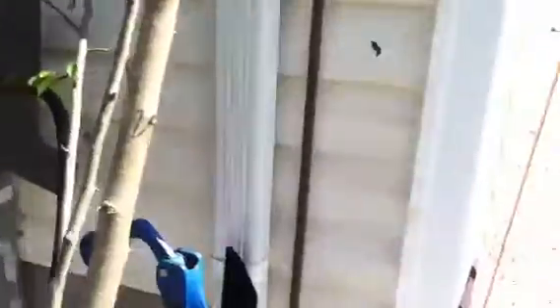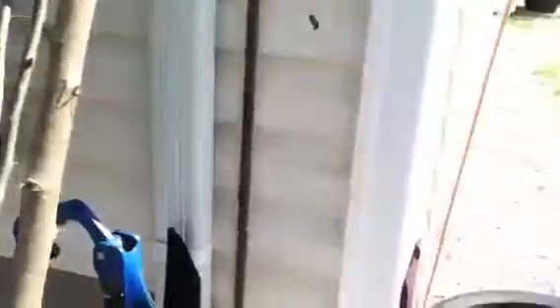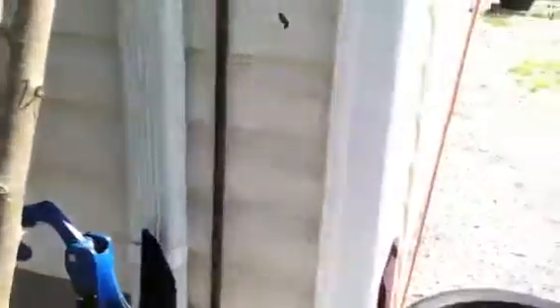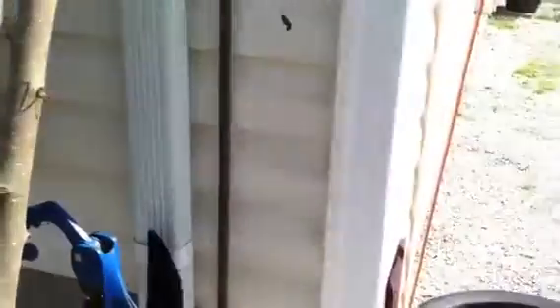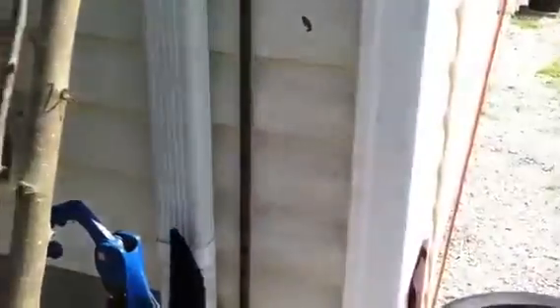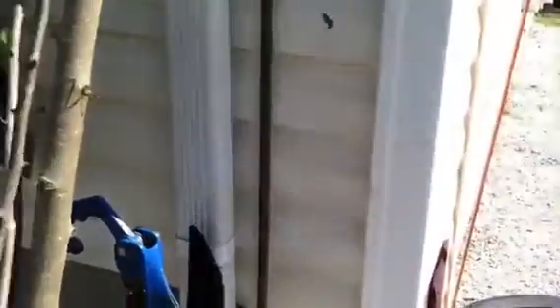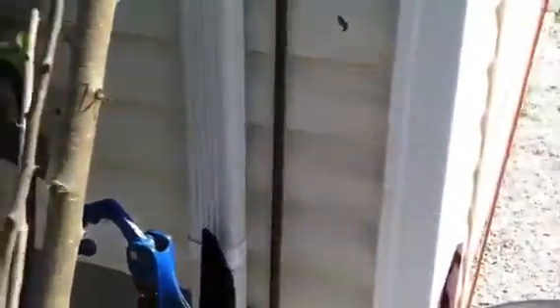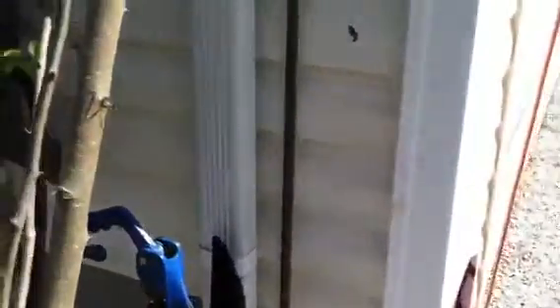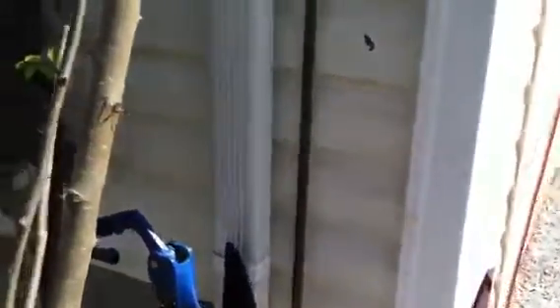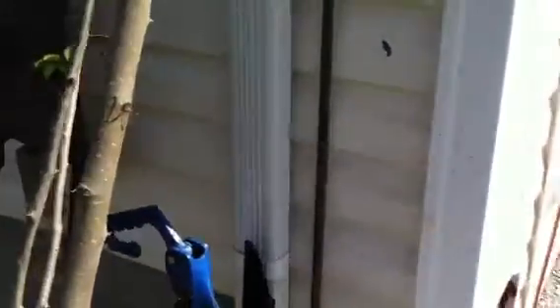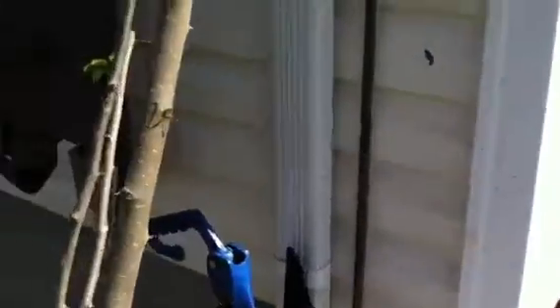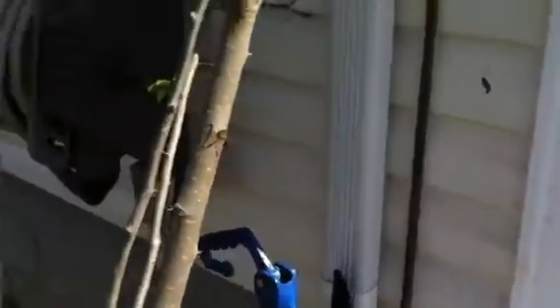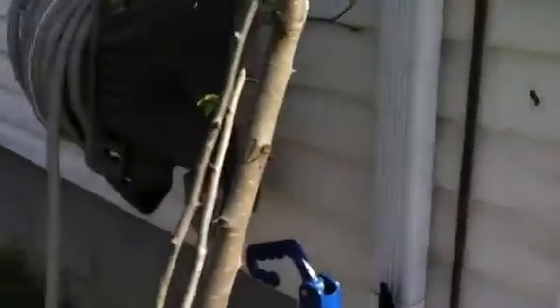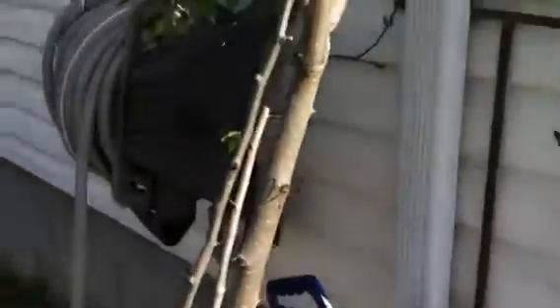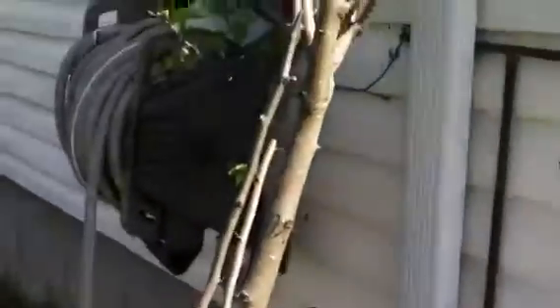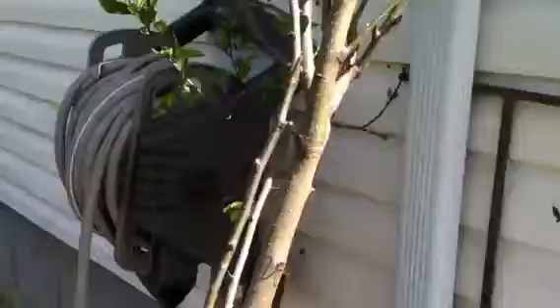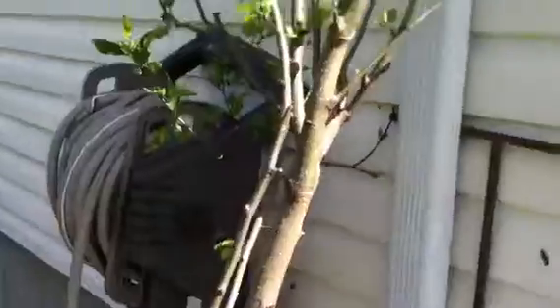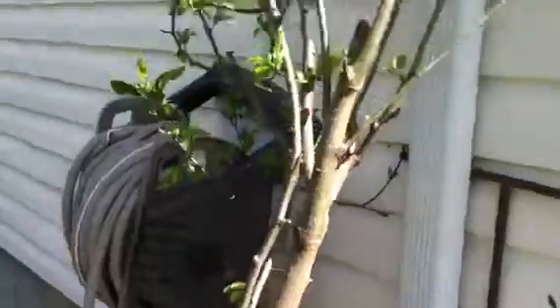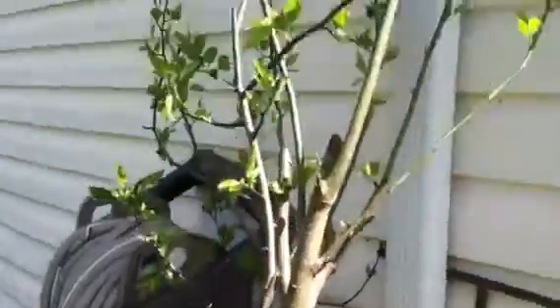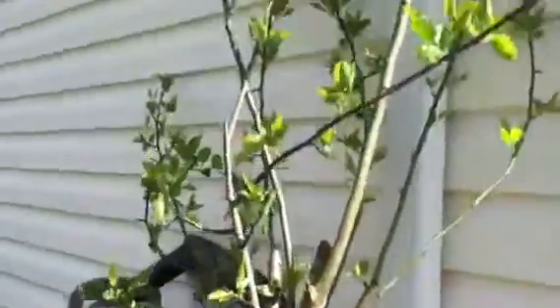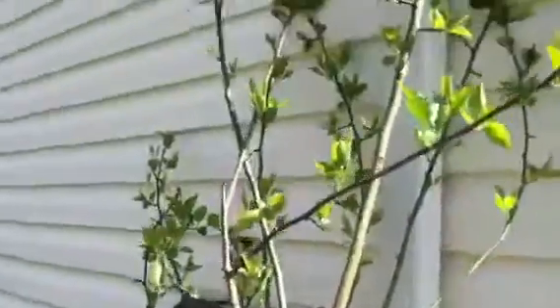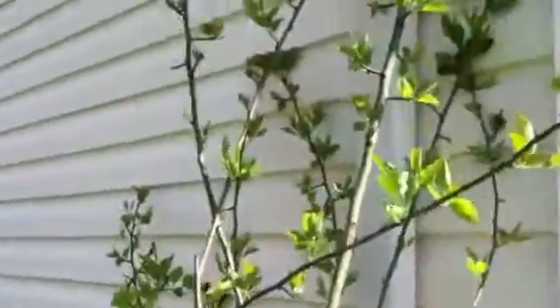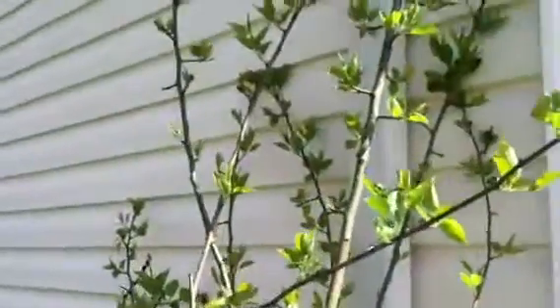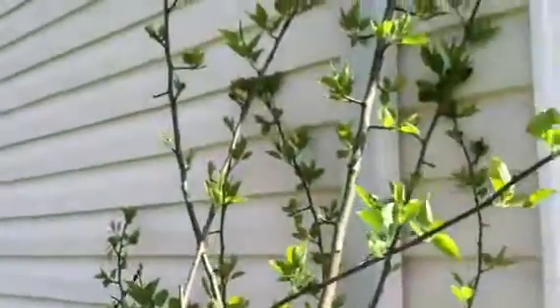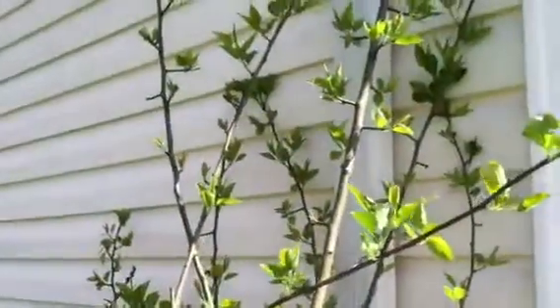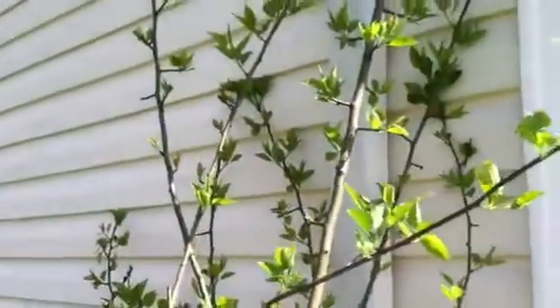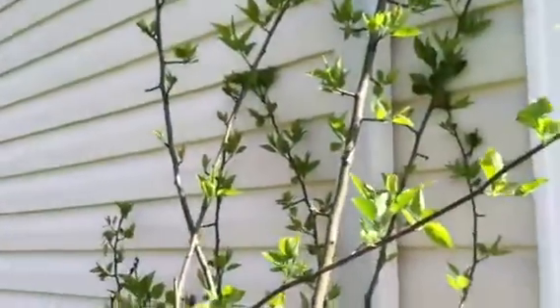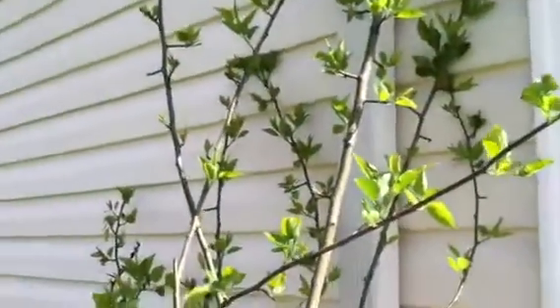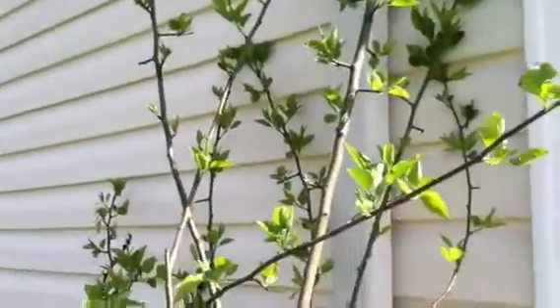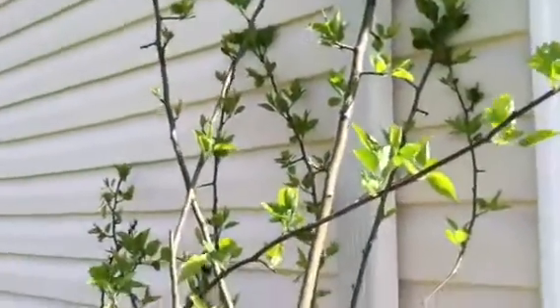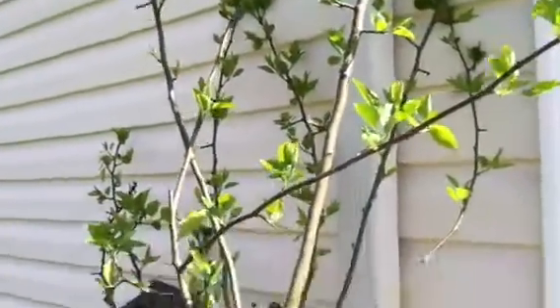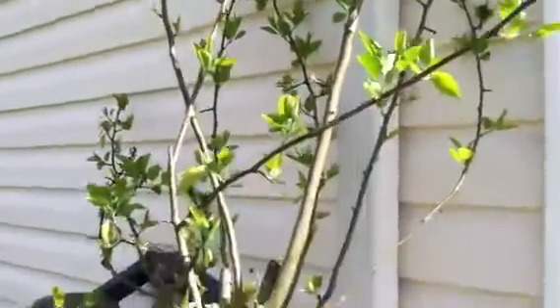Crab apples — my dad used to have them. Those things are aggravating. Well, thanks for watching.